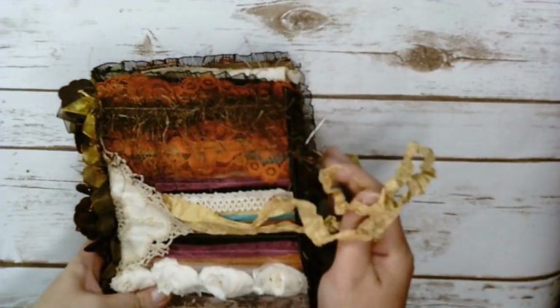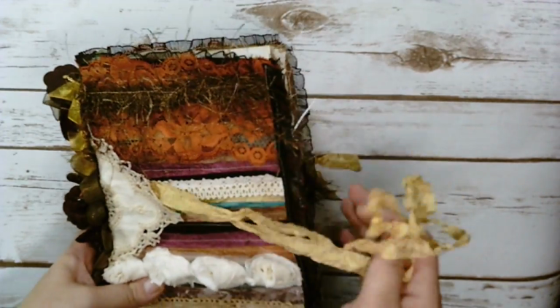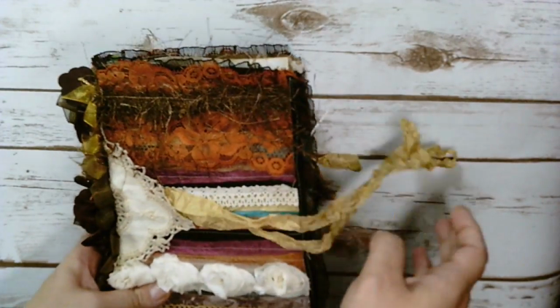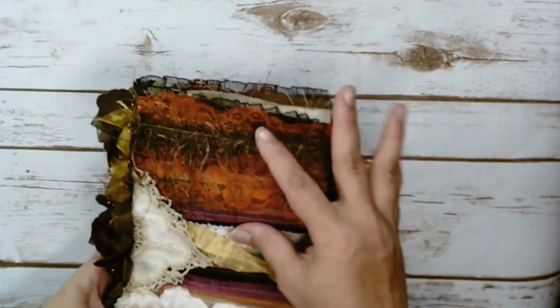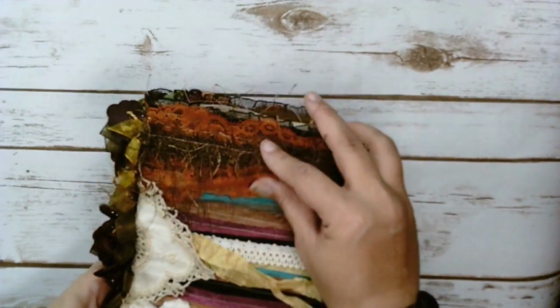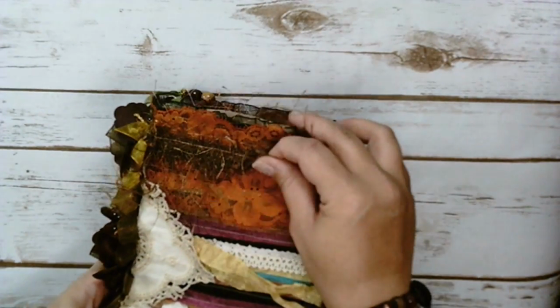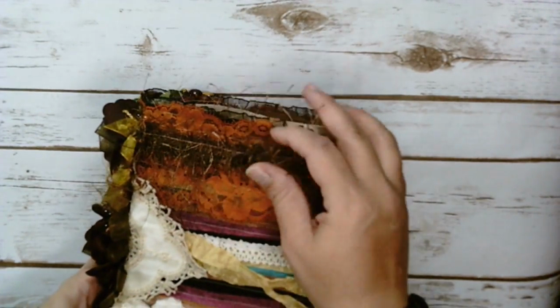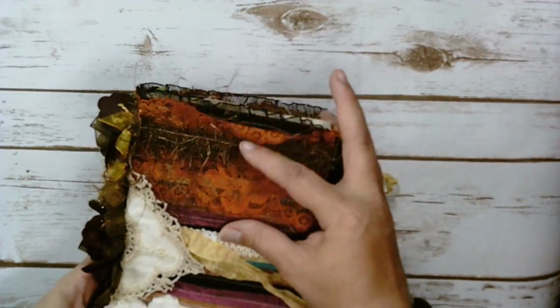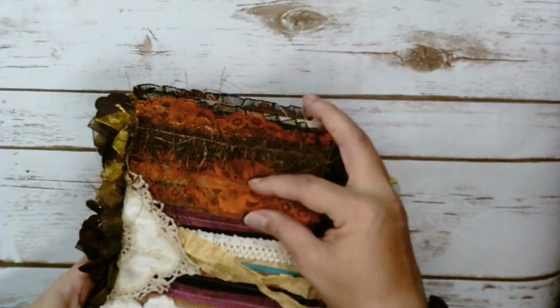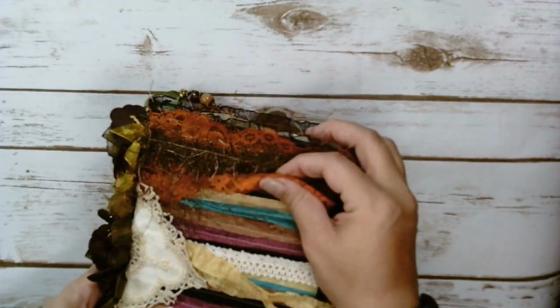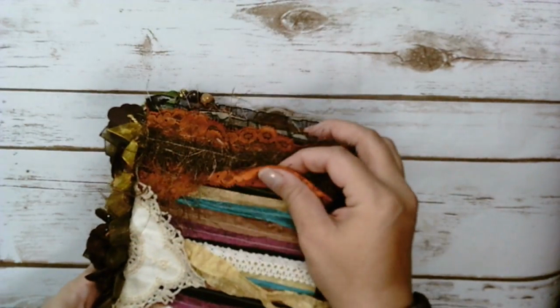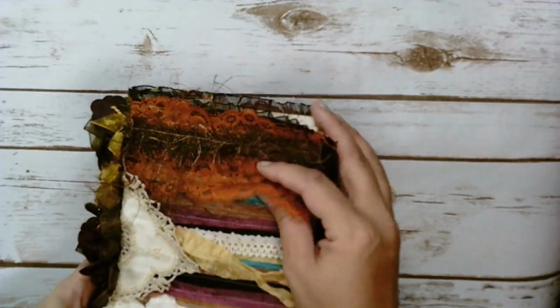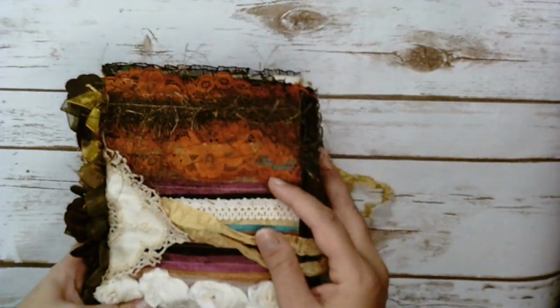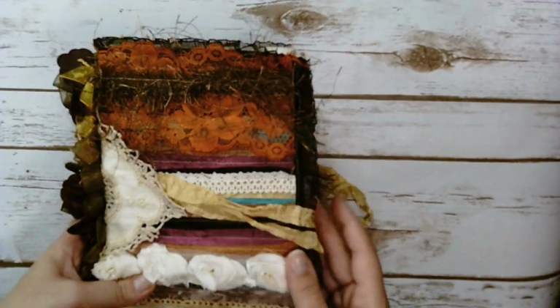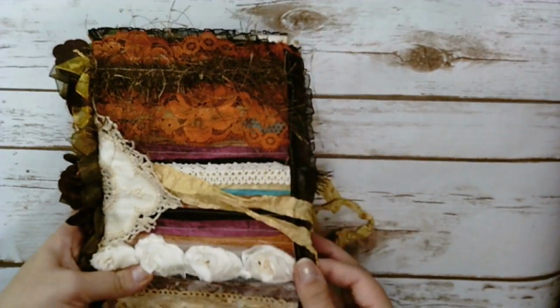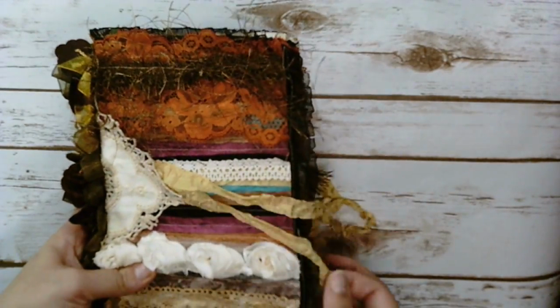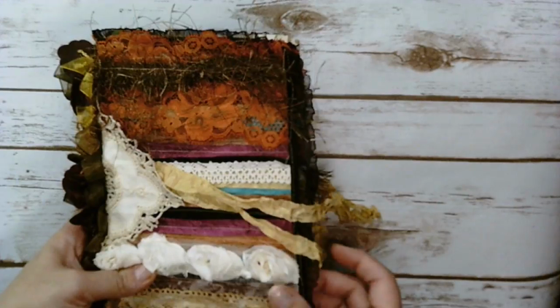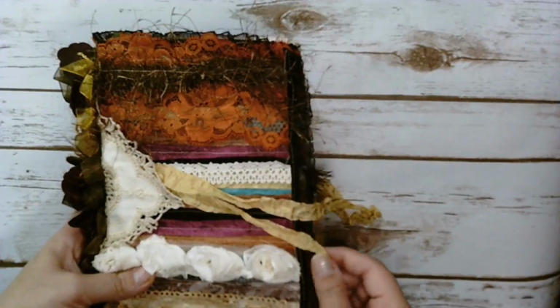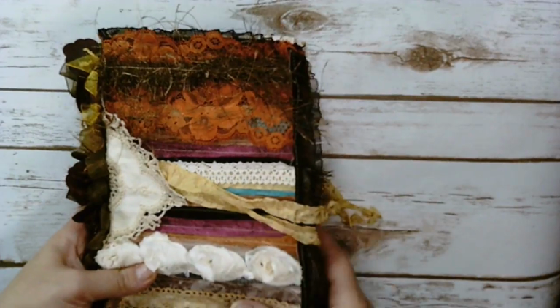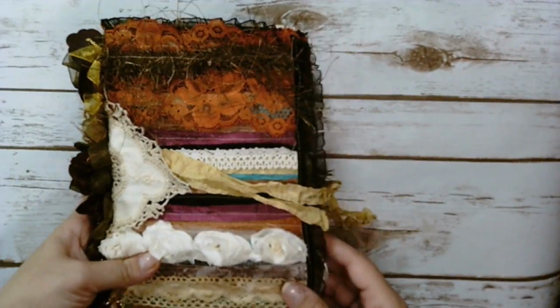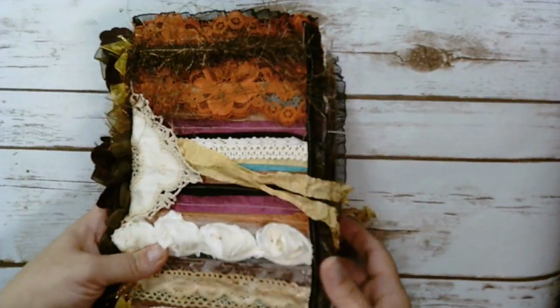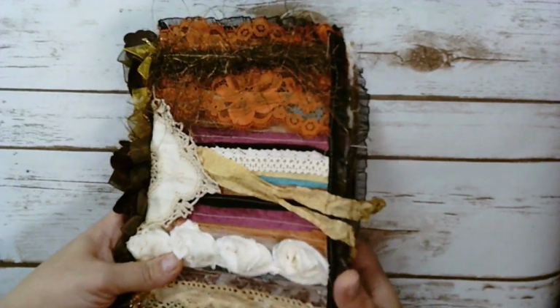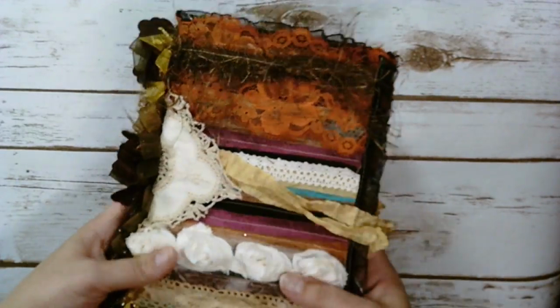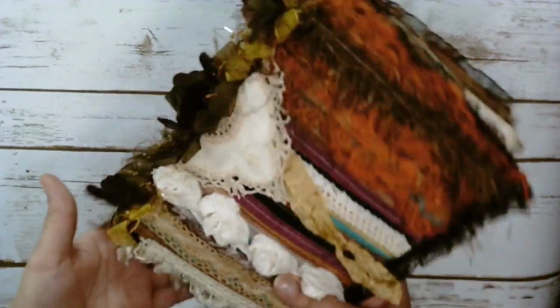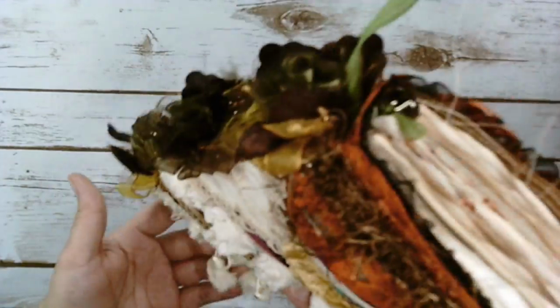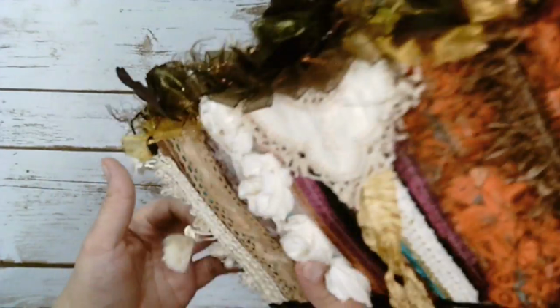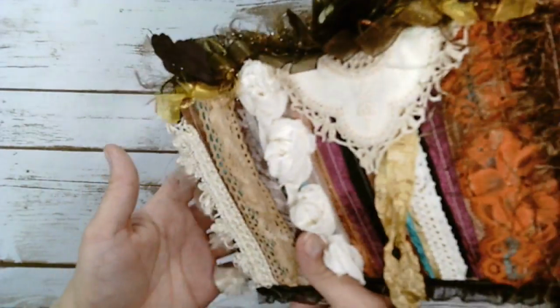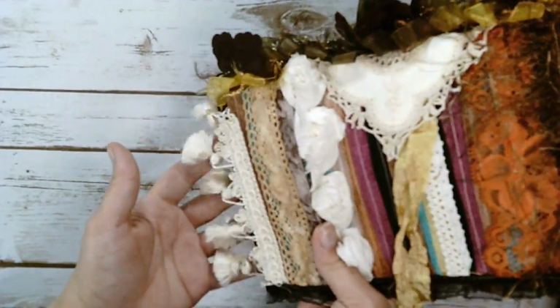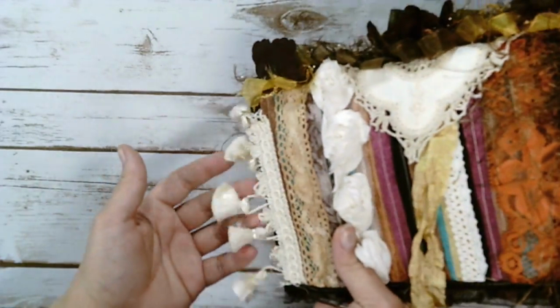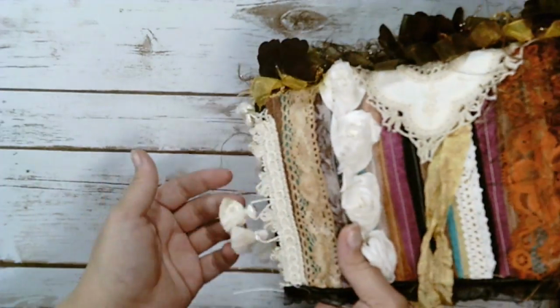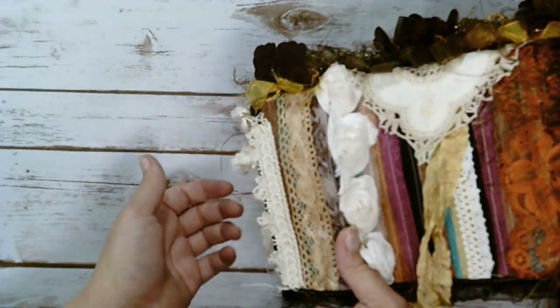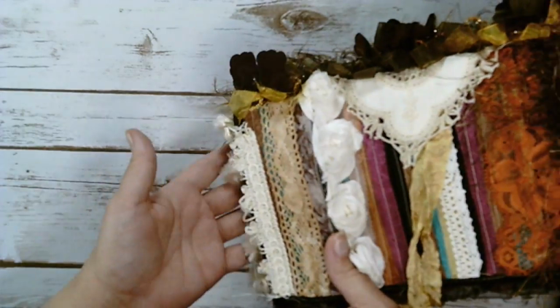It's a peacock feather. I think it's really pretty, I really like it. And I really like the tassels down here.